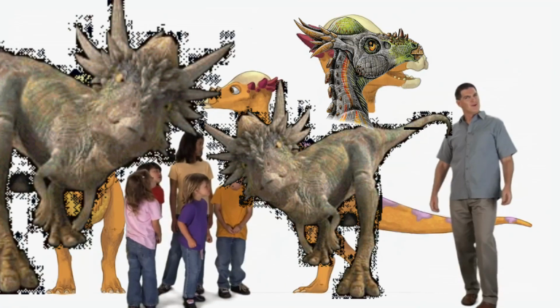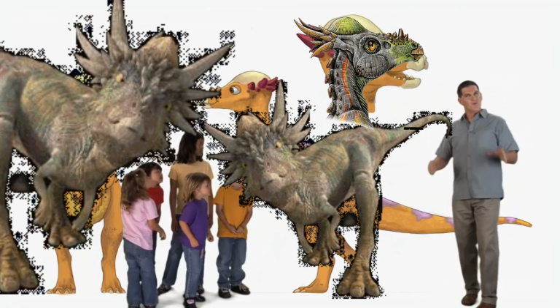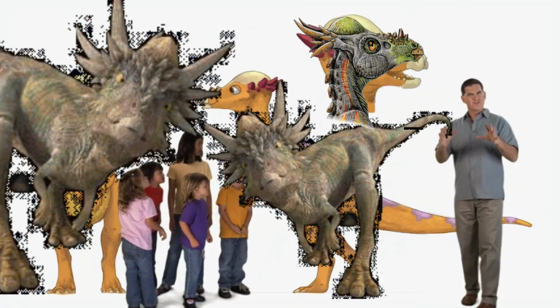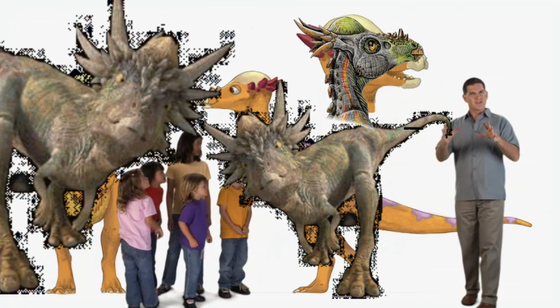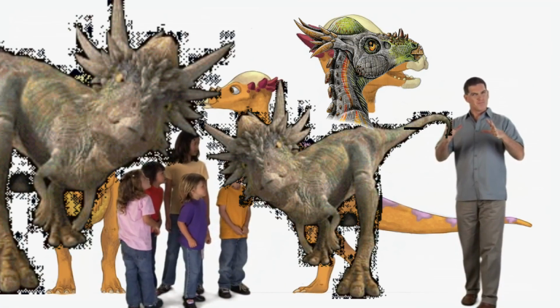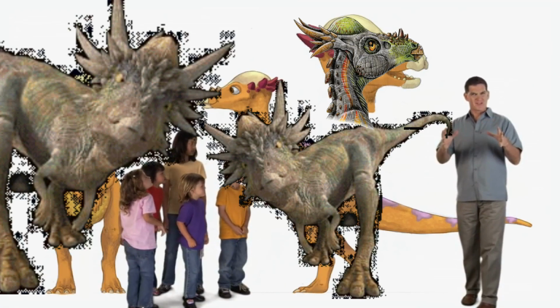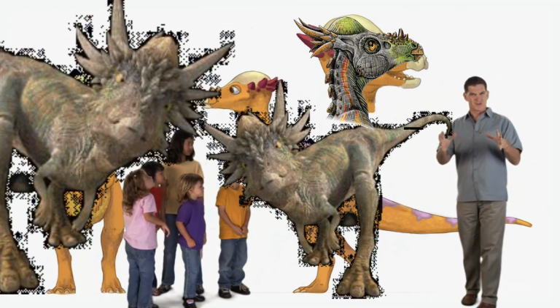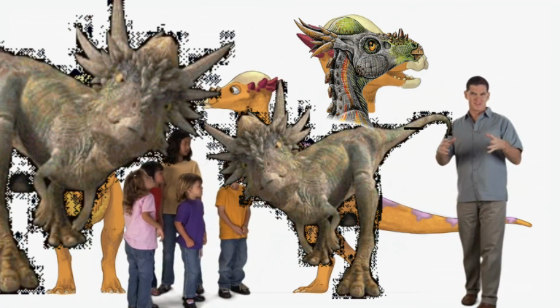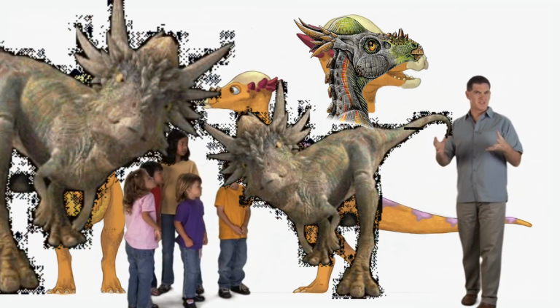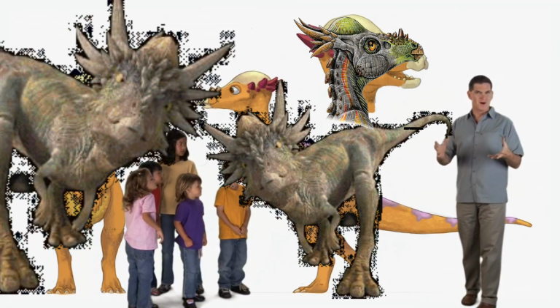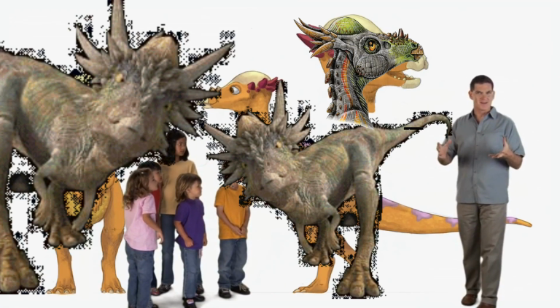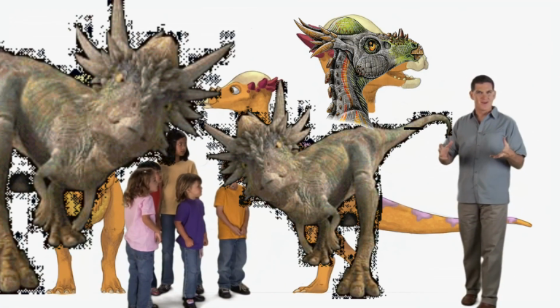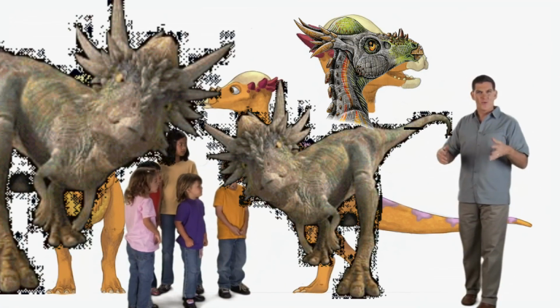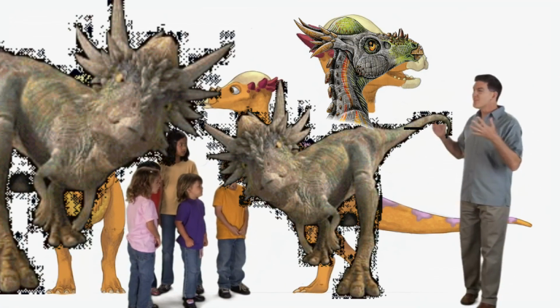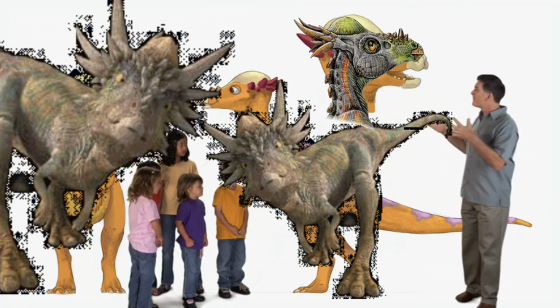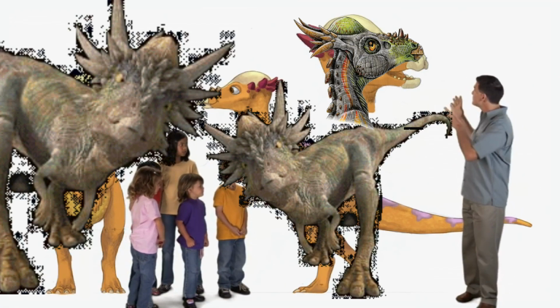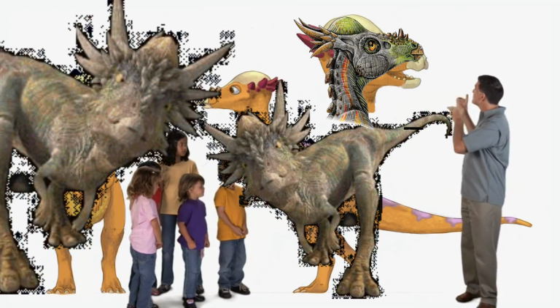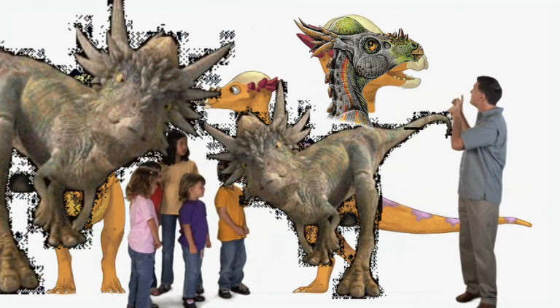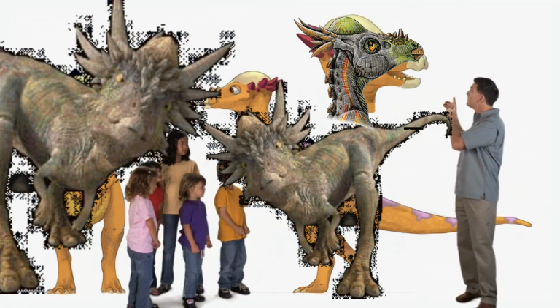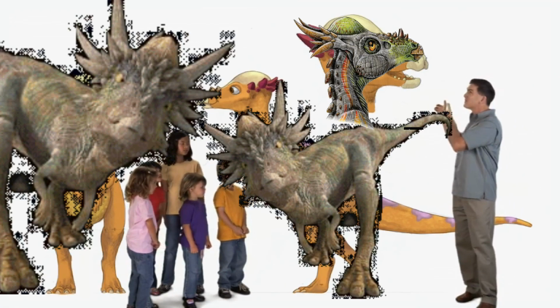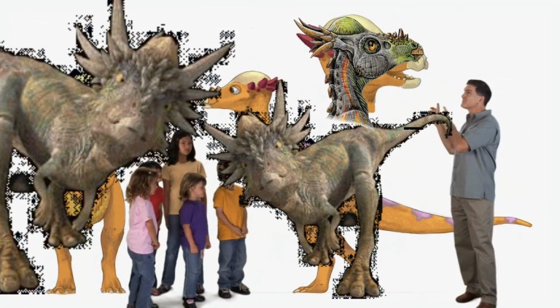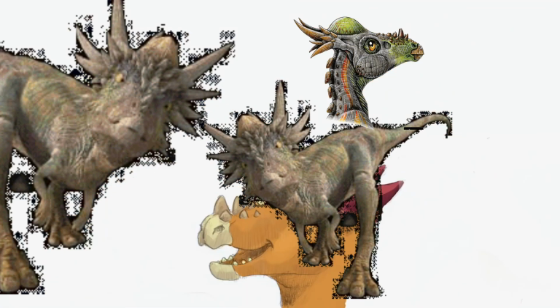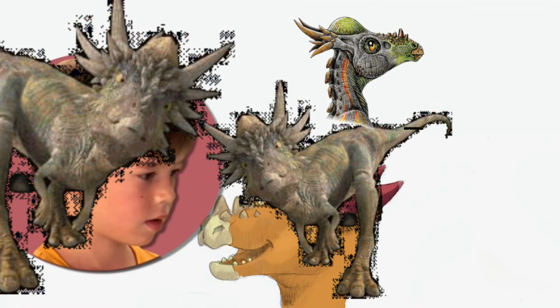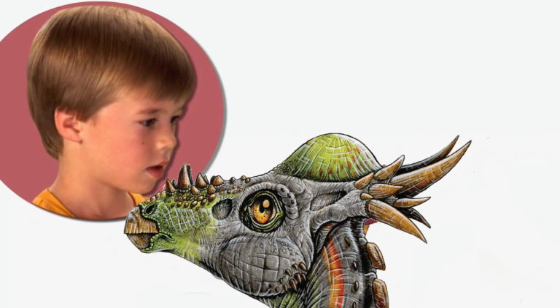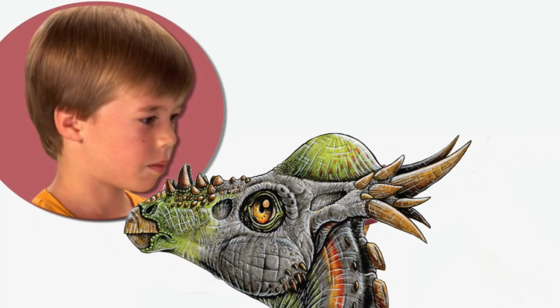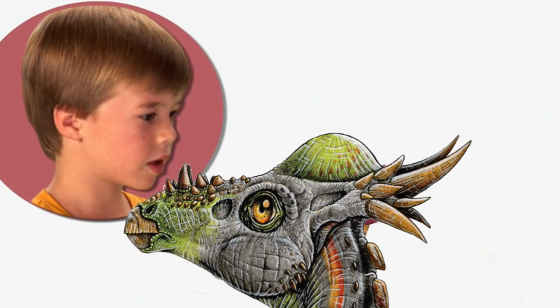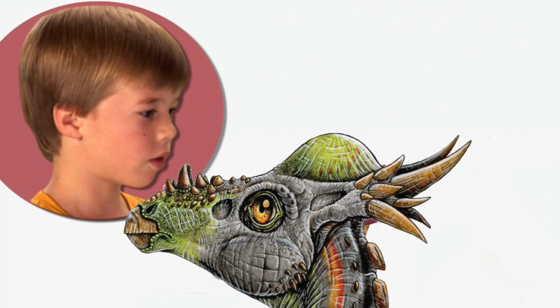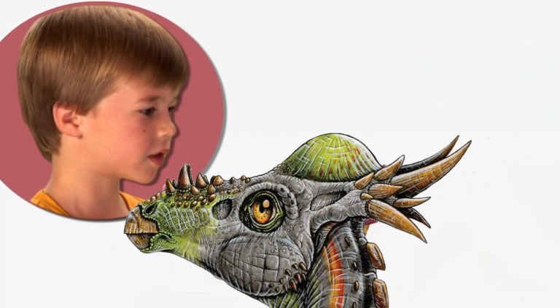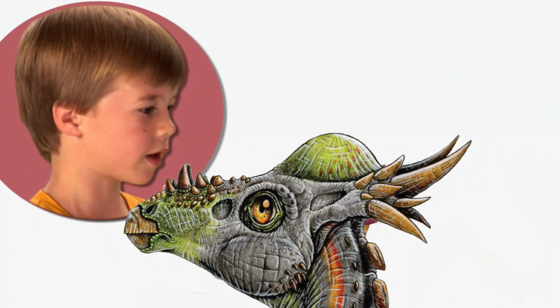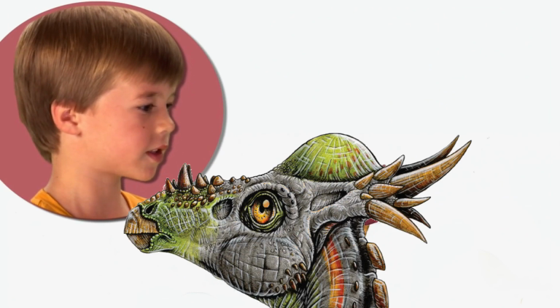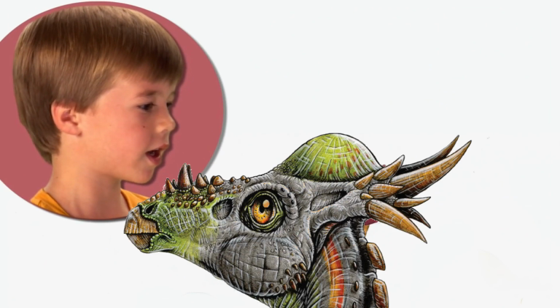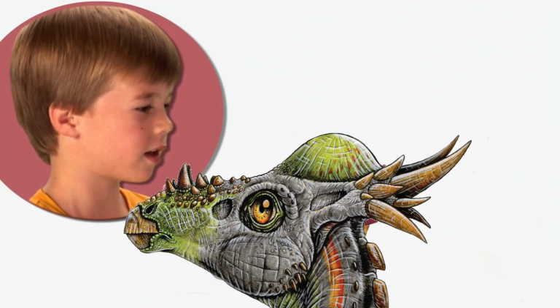When you see a picture of a Stygimoloch, what's the first thing you notice? Big horns on its head.